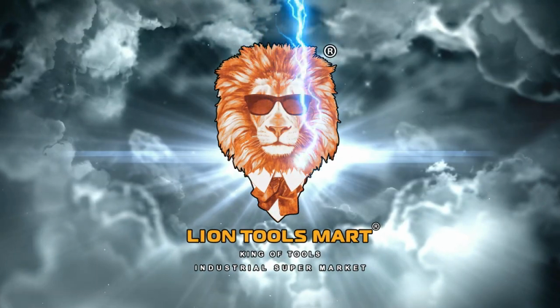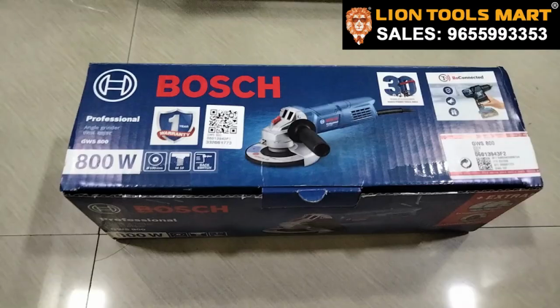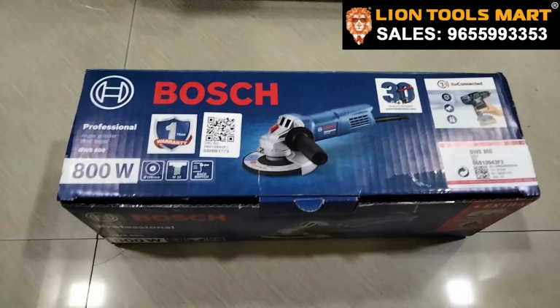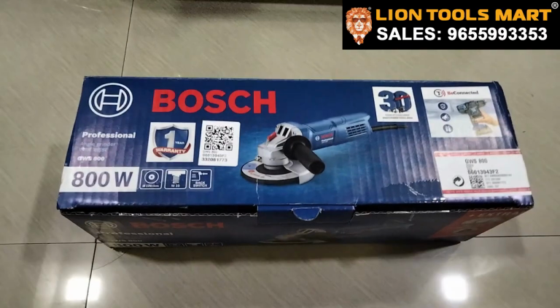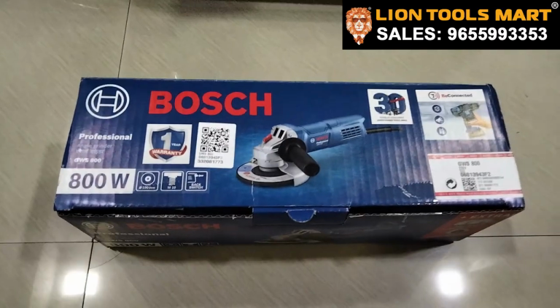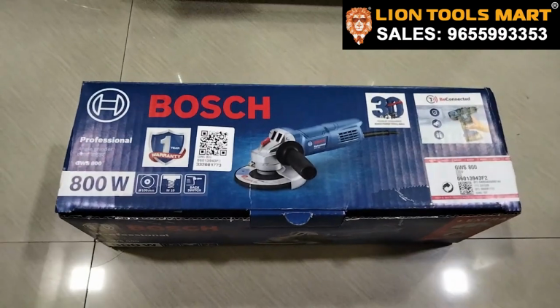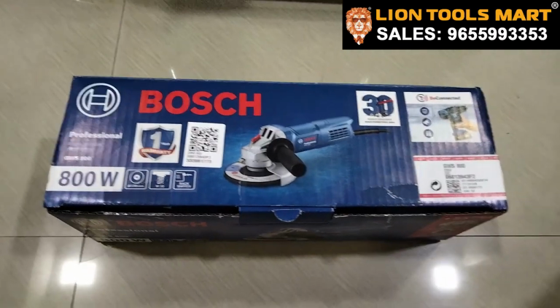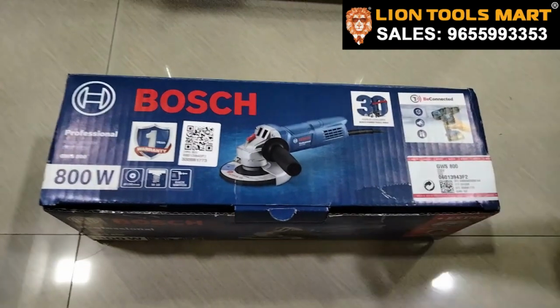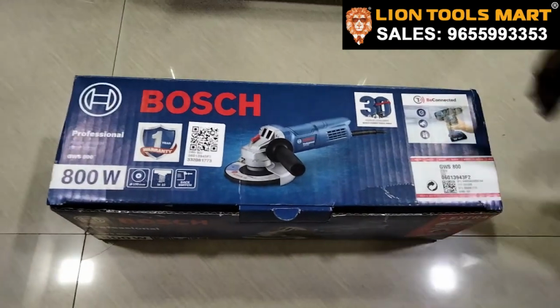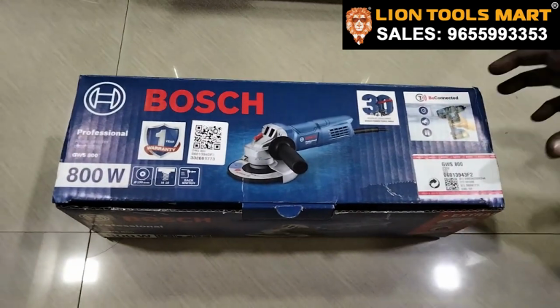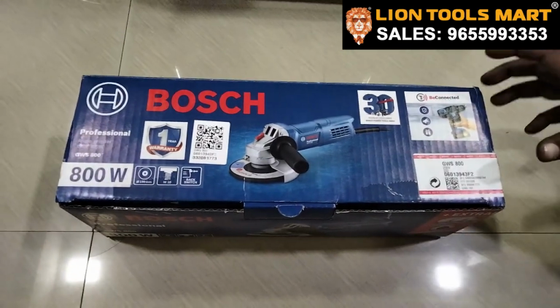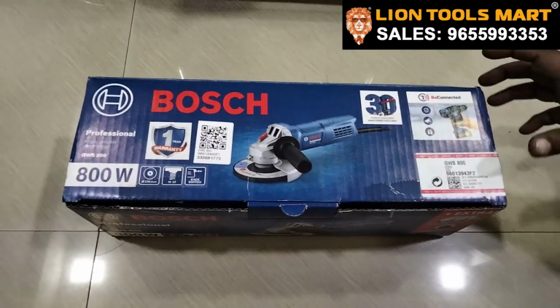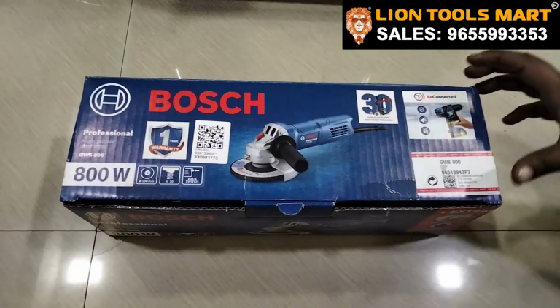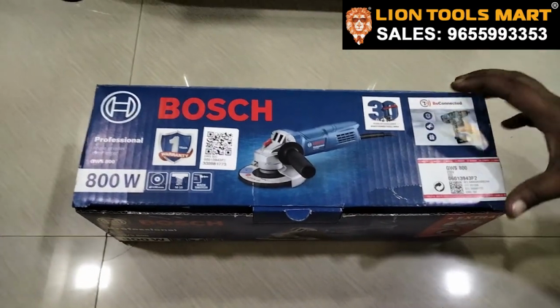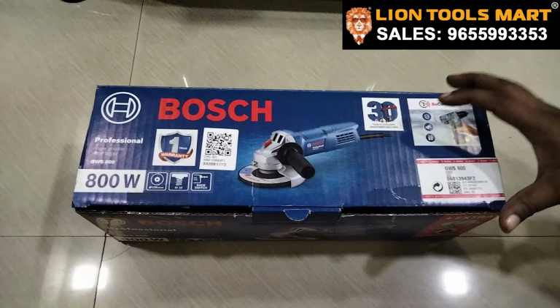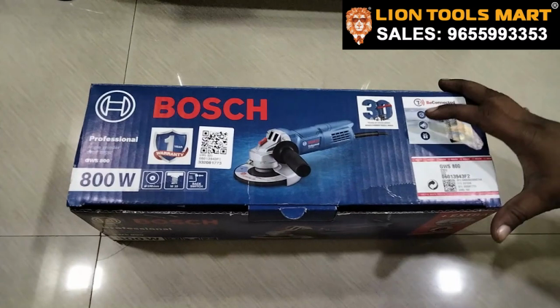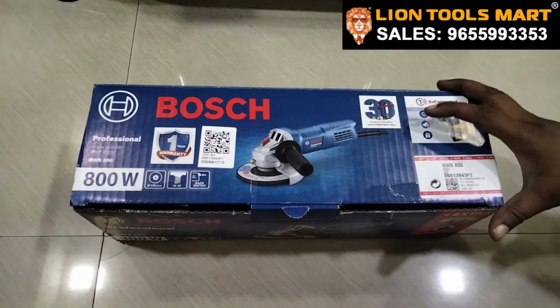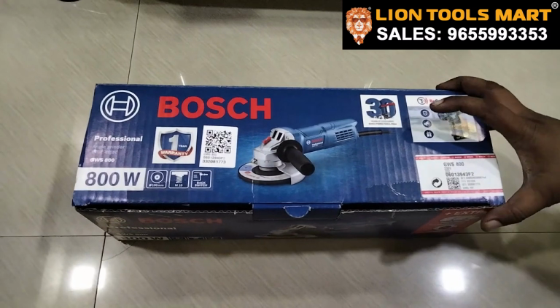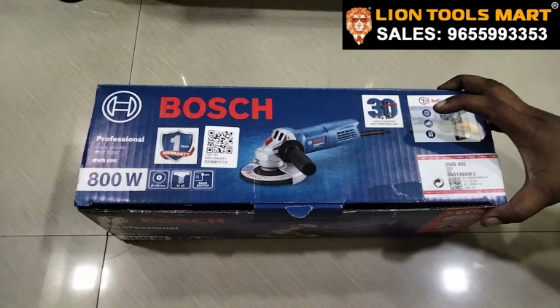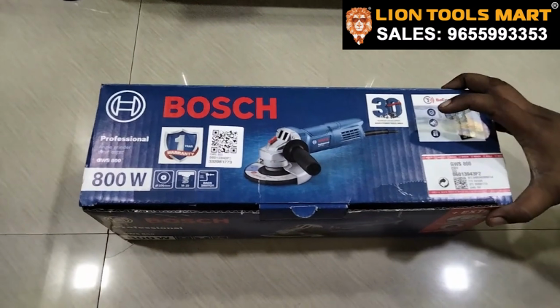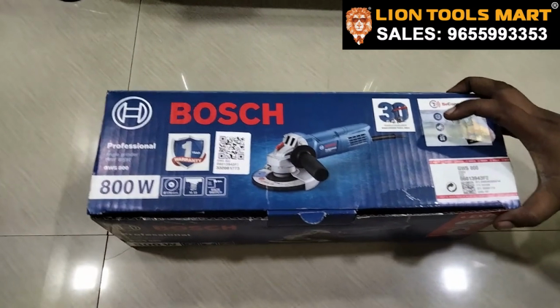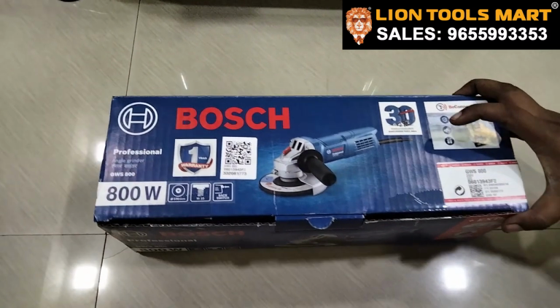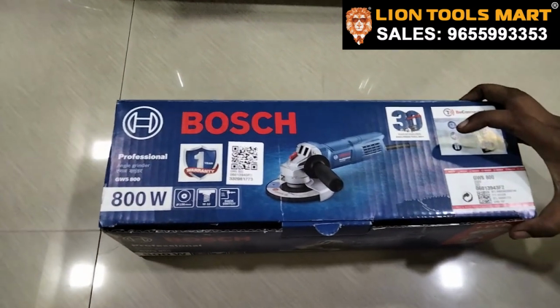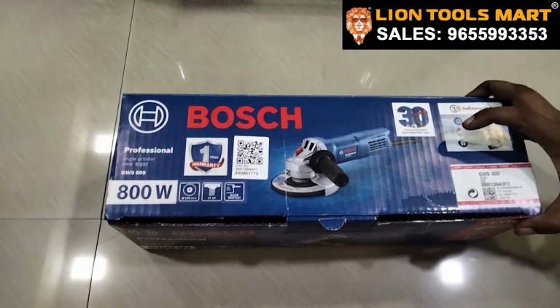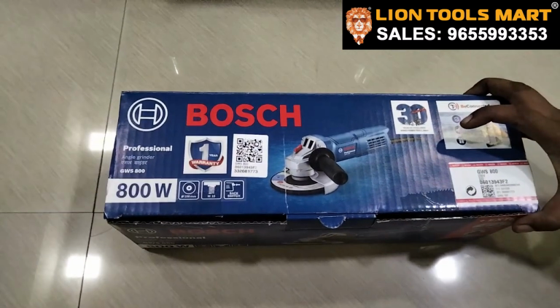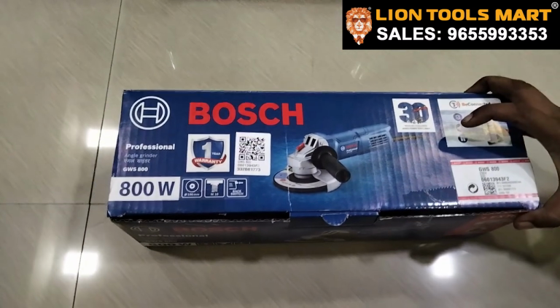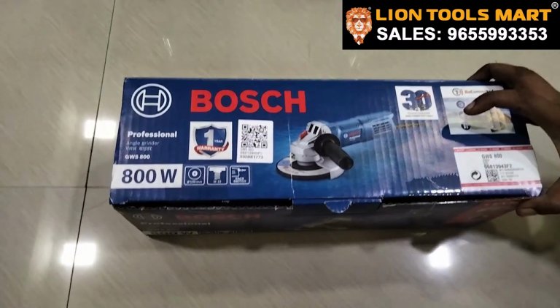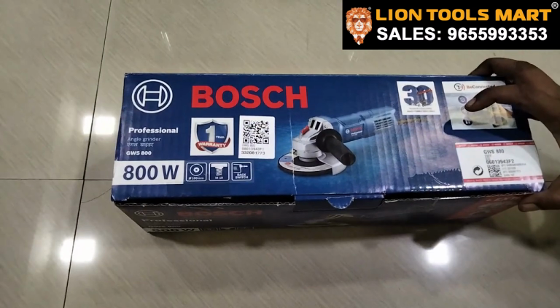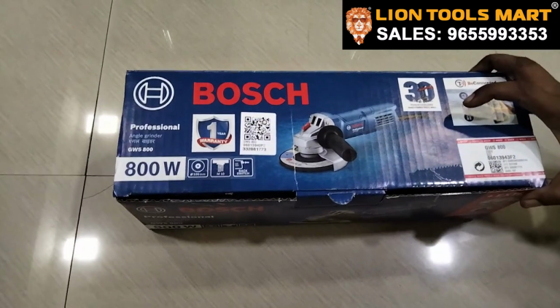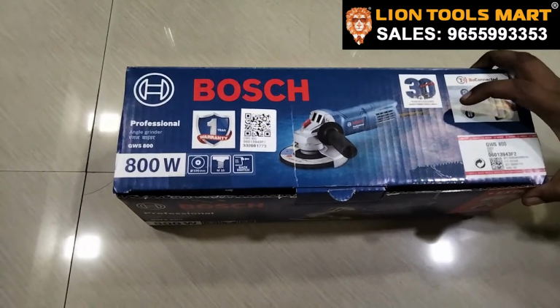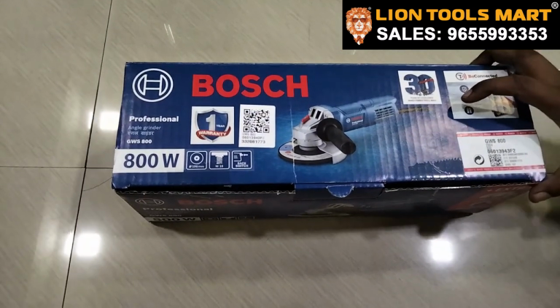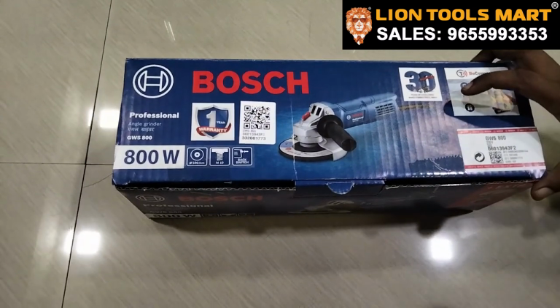Hi friends, we are going to talk about the GWS 800 model angle grinder.